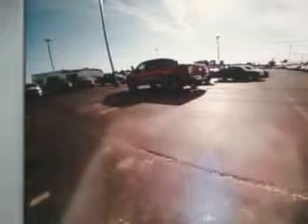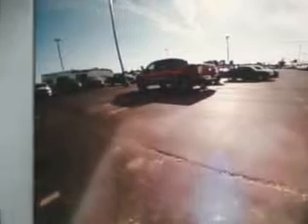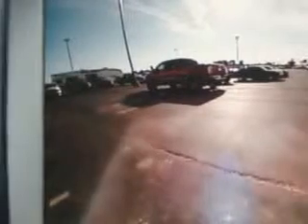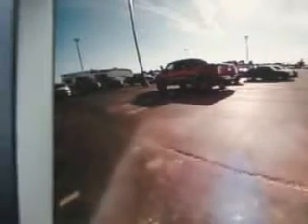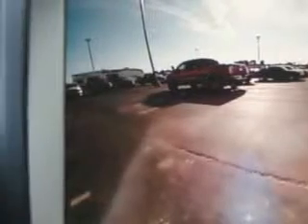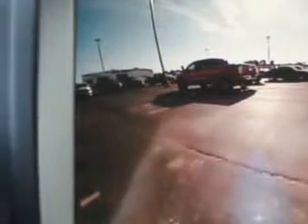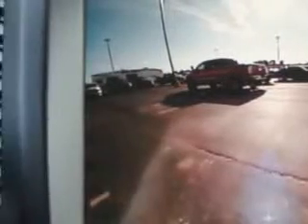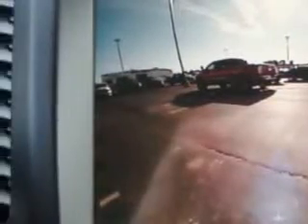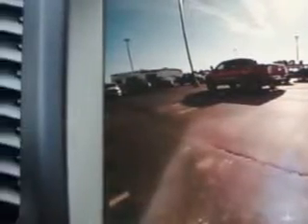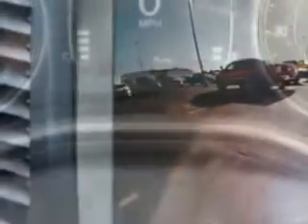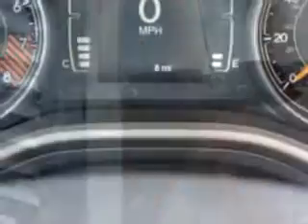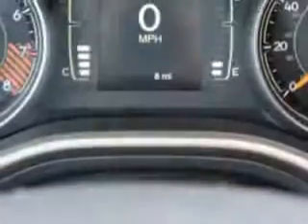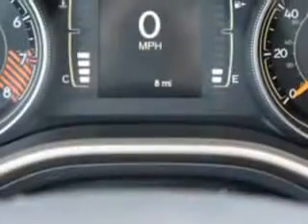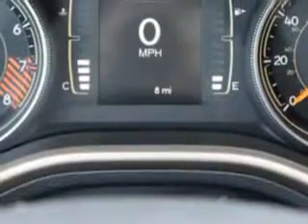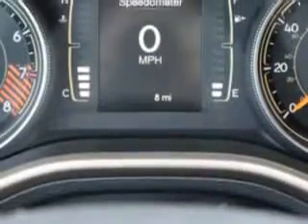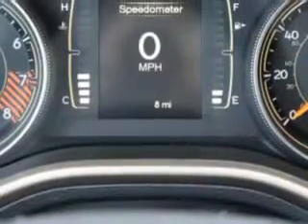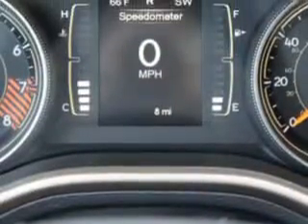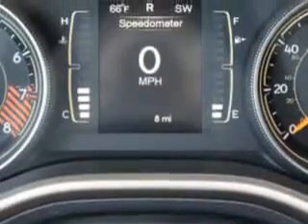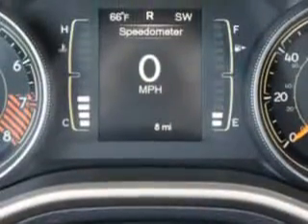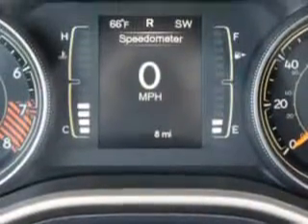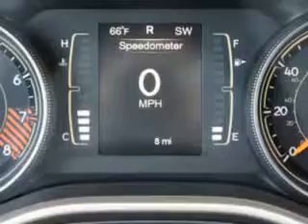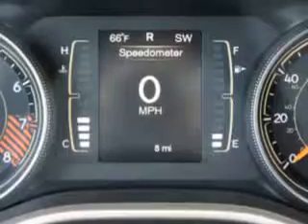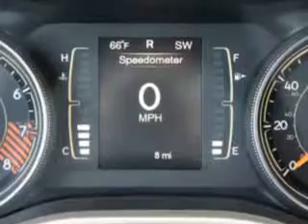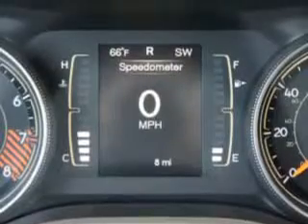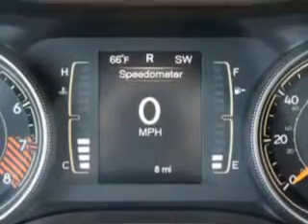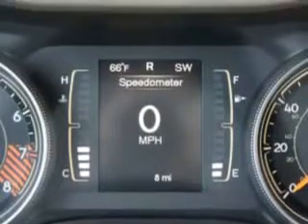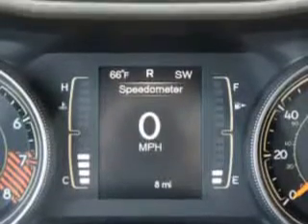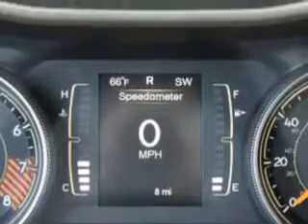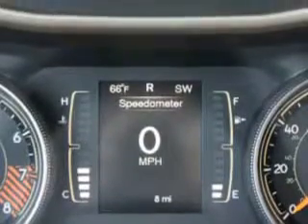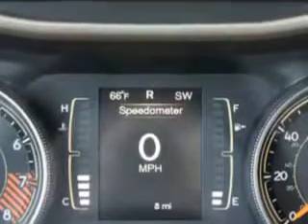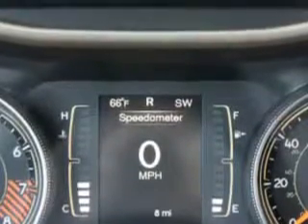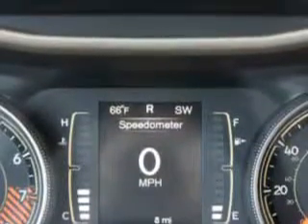Enjoy the drive and have peace of mind in this 2015 Jeep Cherokee. See us at Riverside Autoplex of Muscogee today.